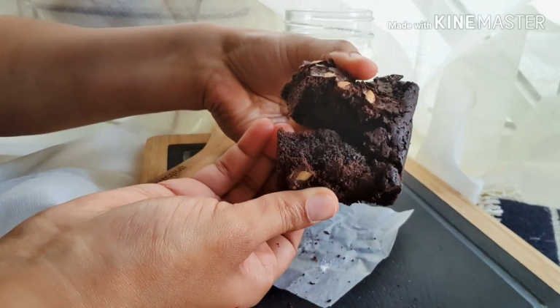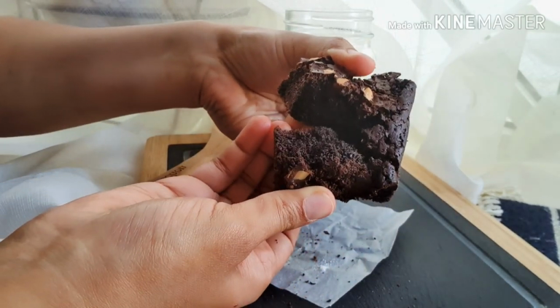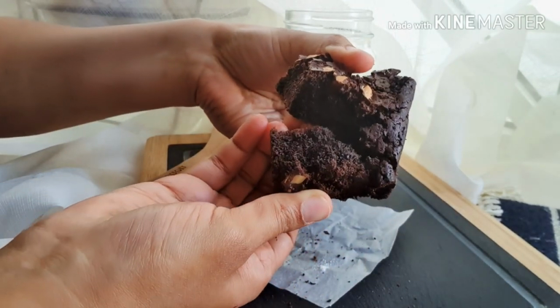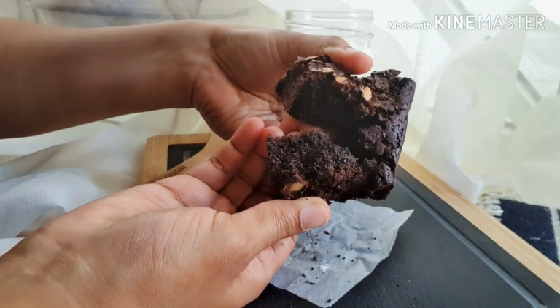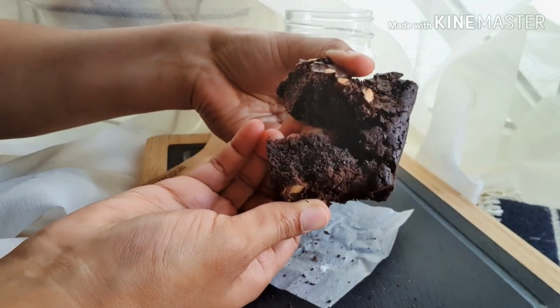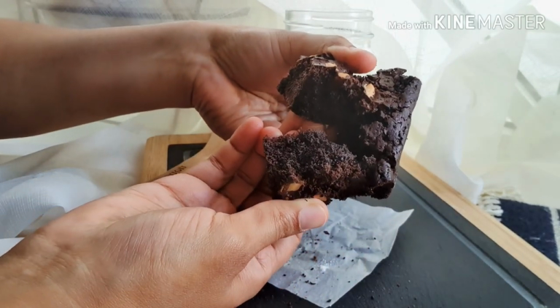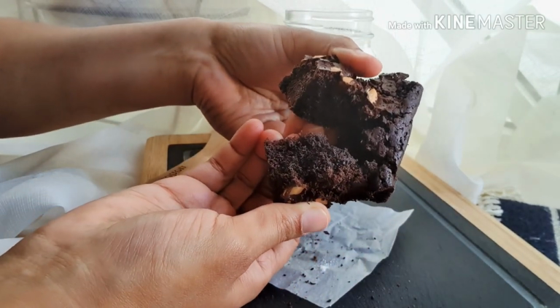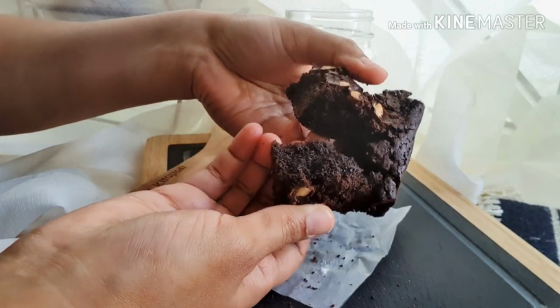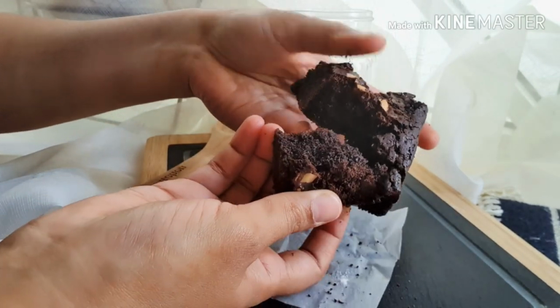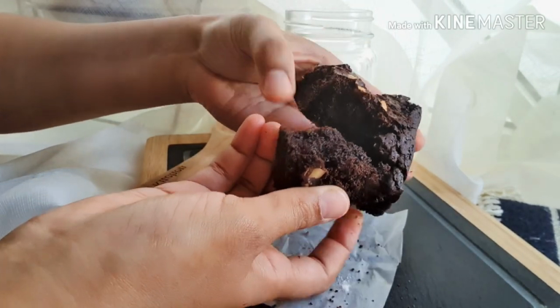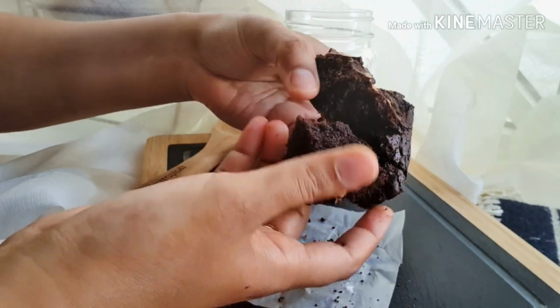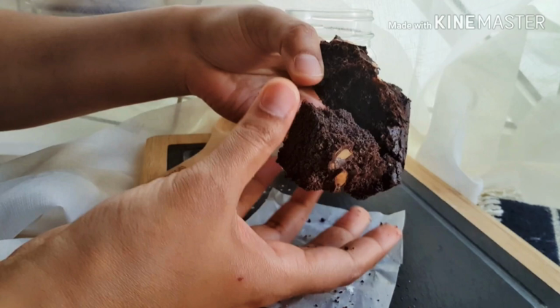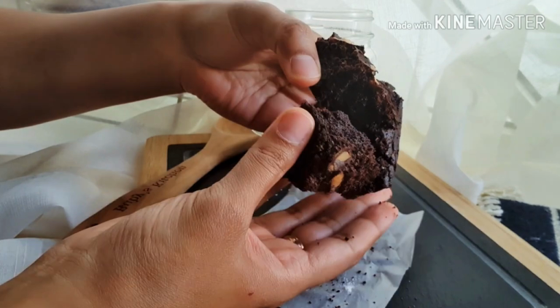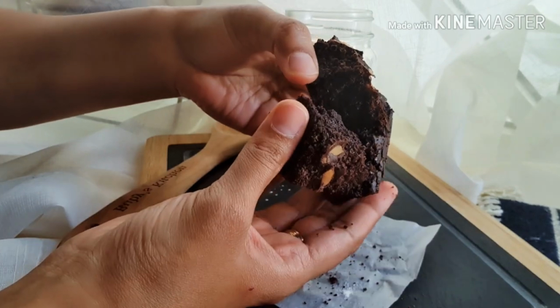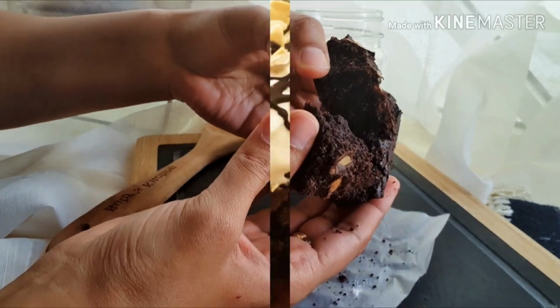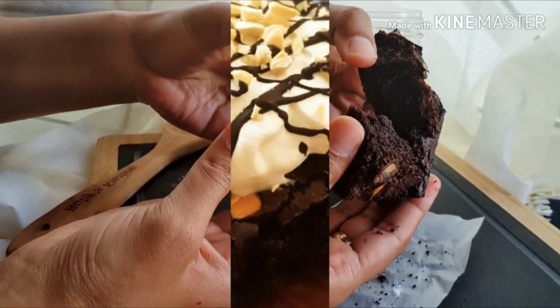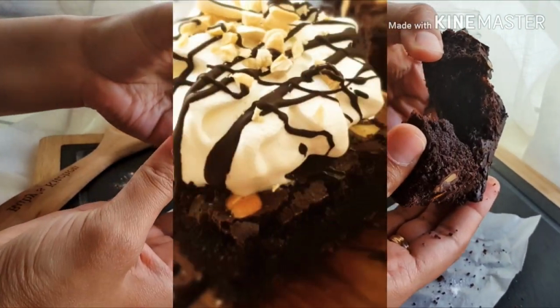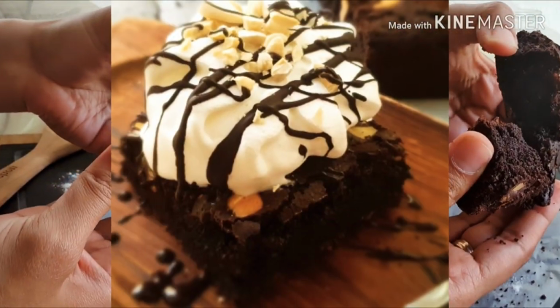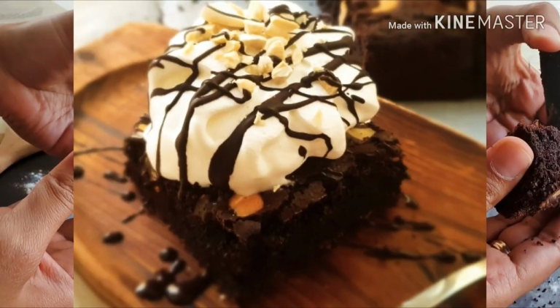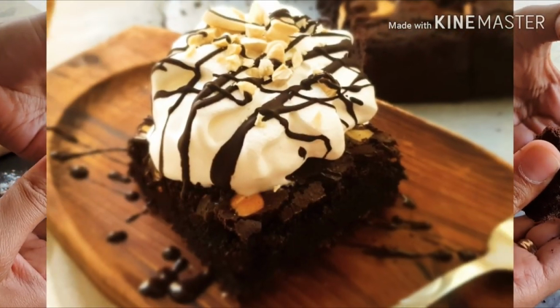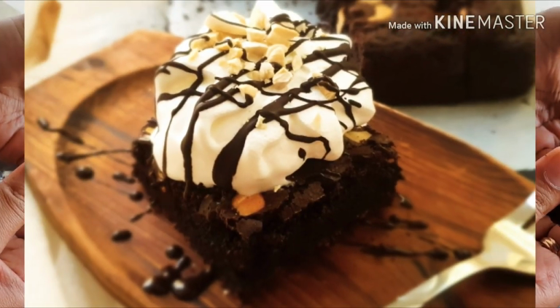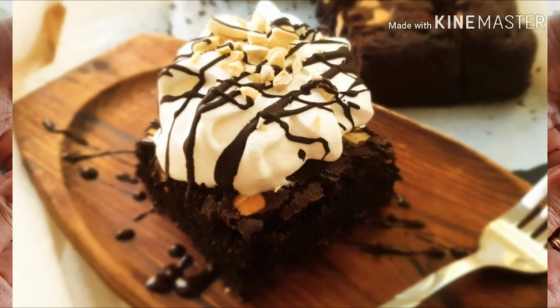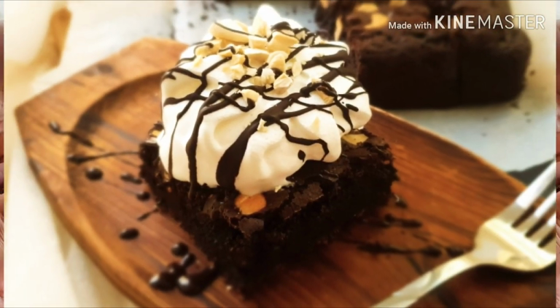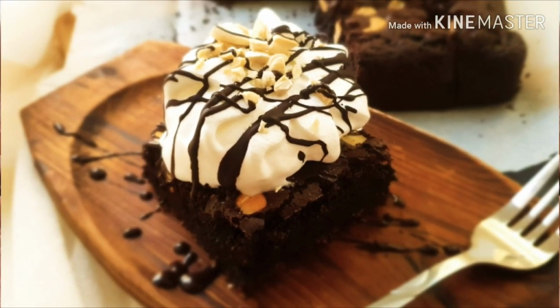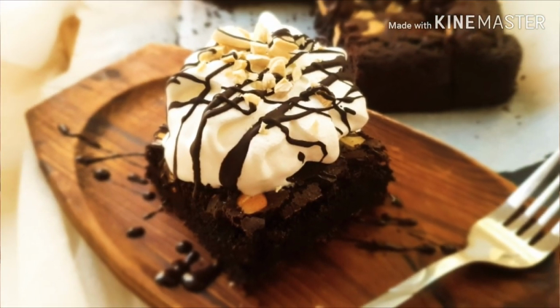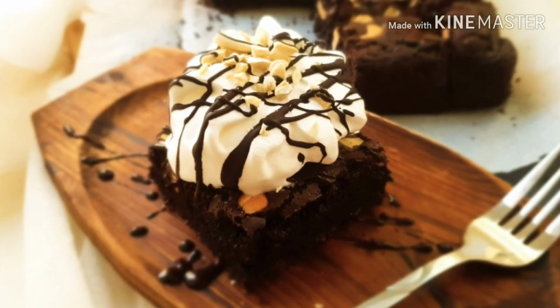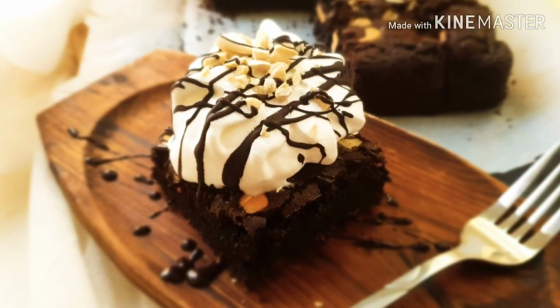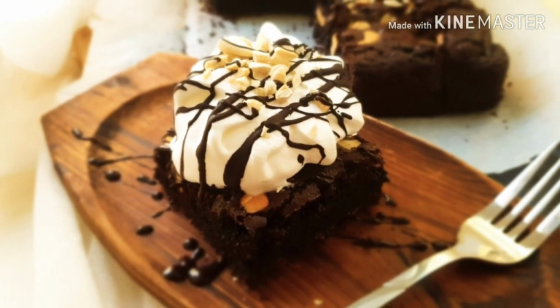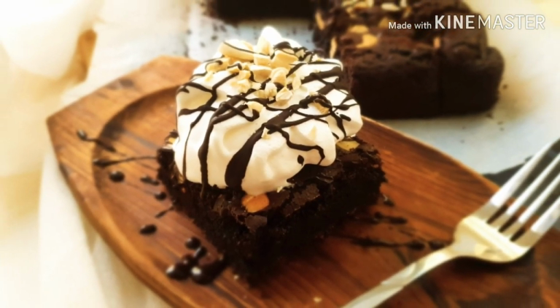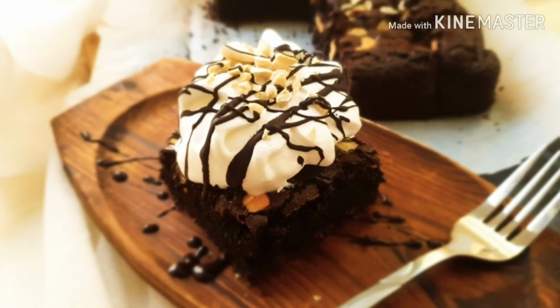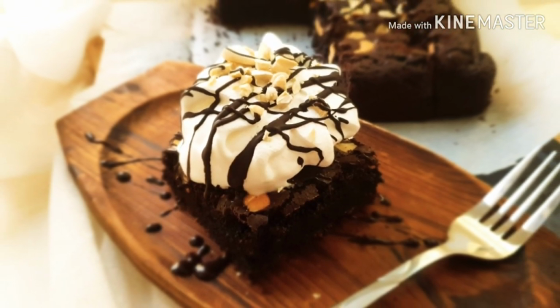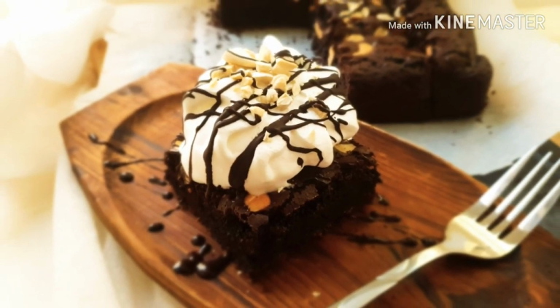Hope you guys enjoyed my video tutorial — till we meet again with yet another interesting recipe!